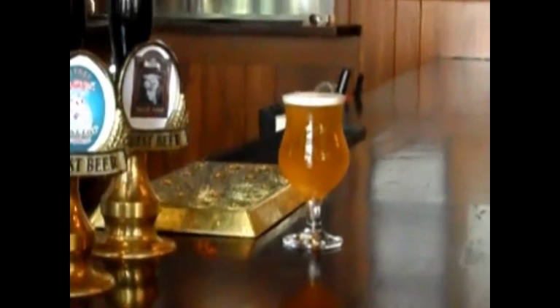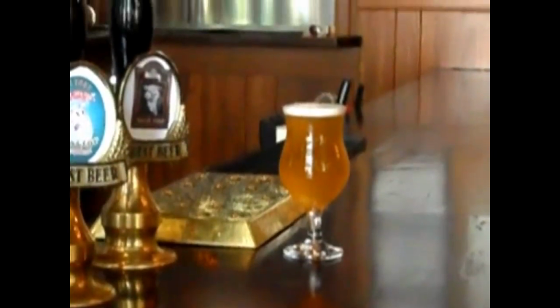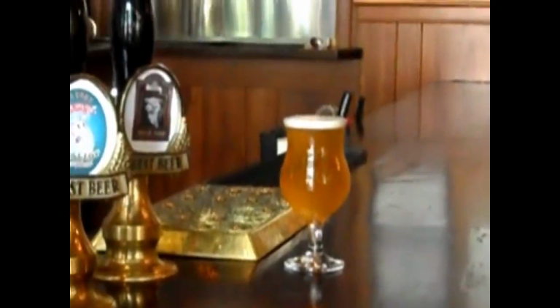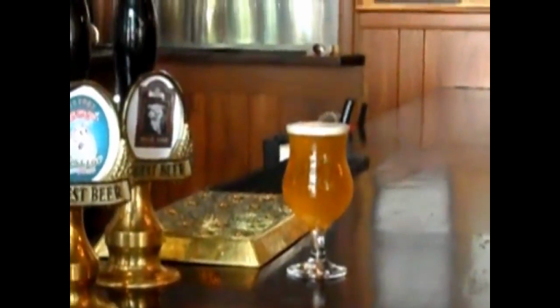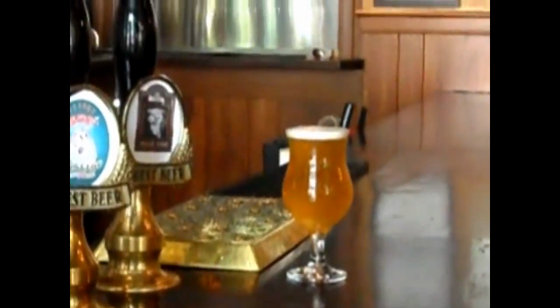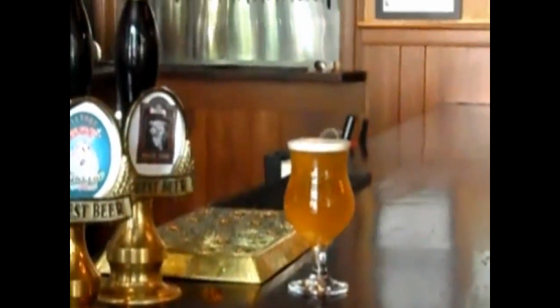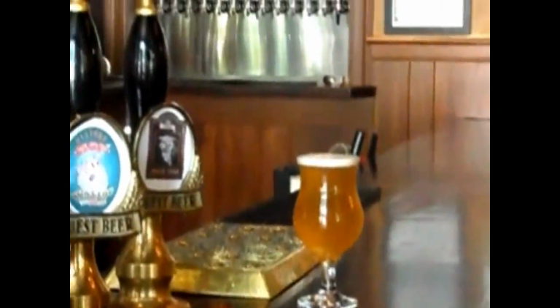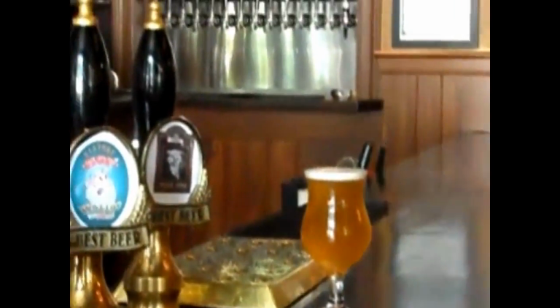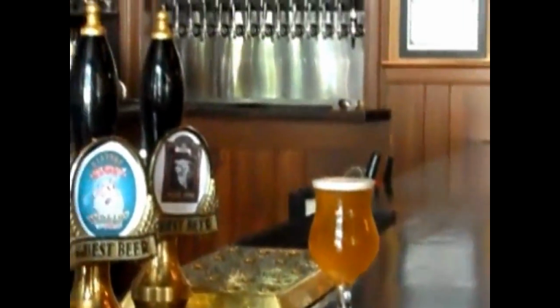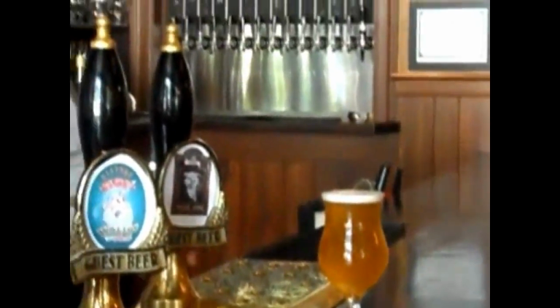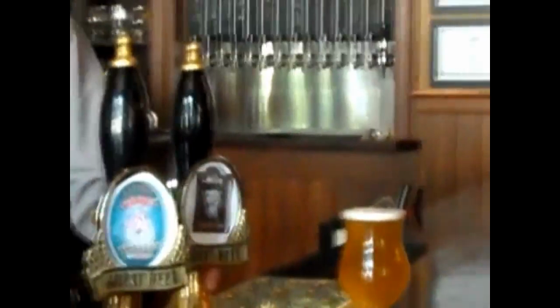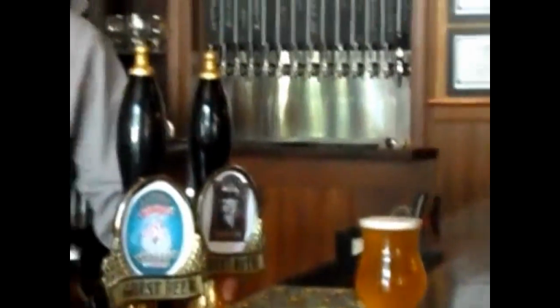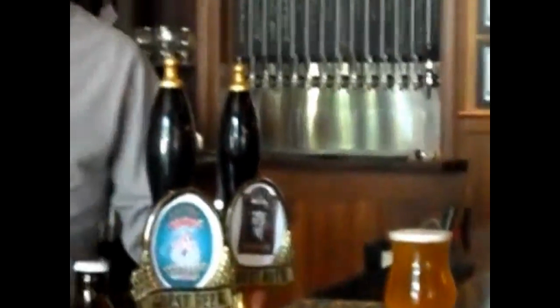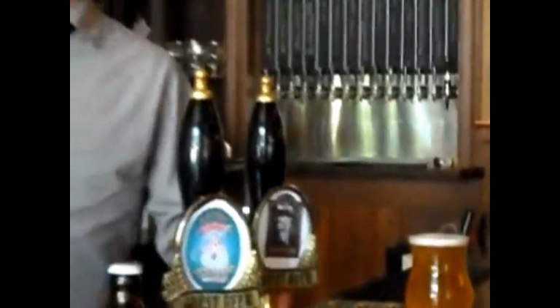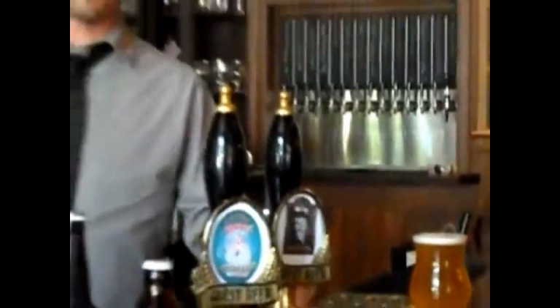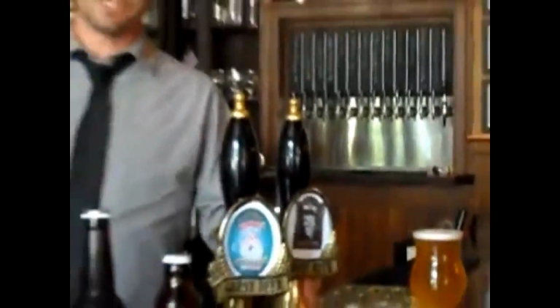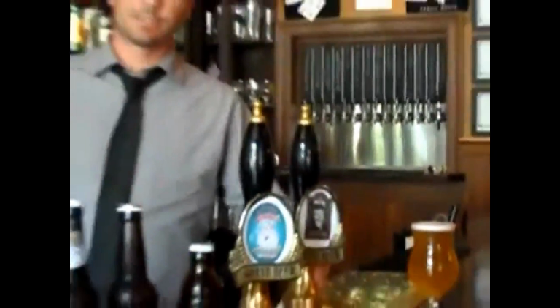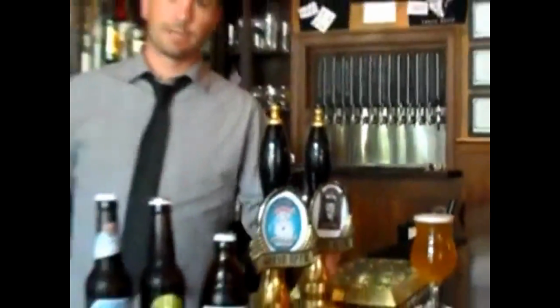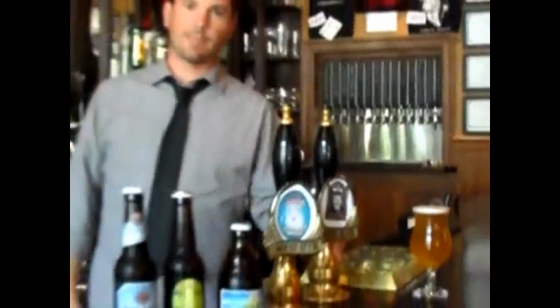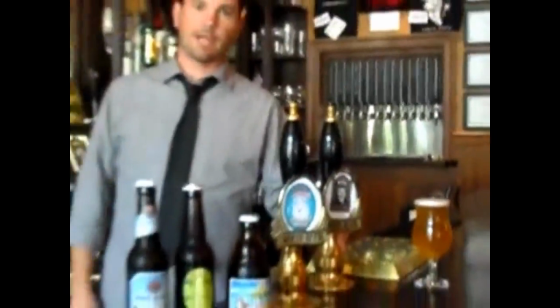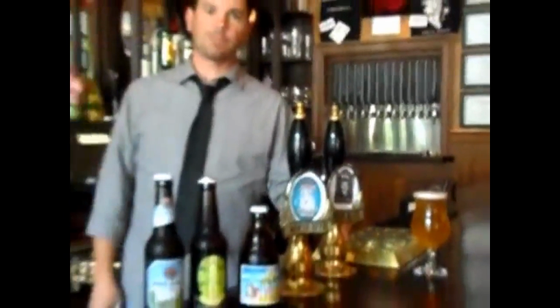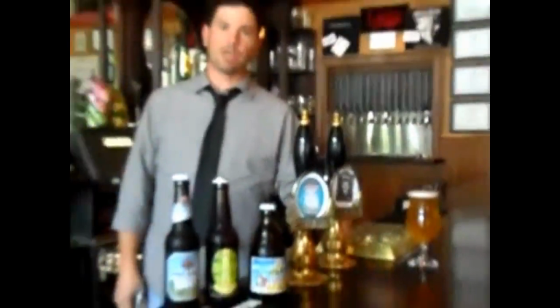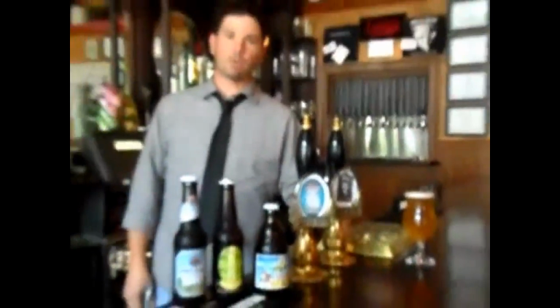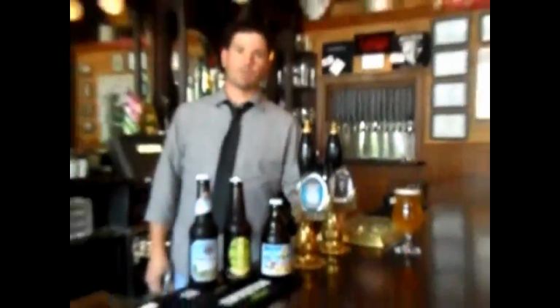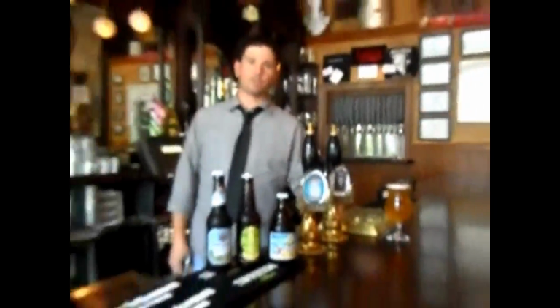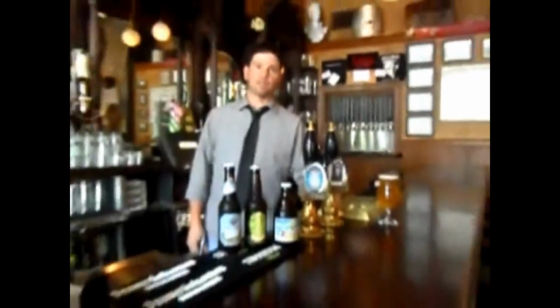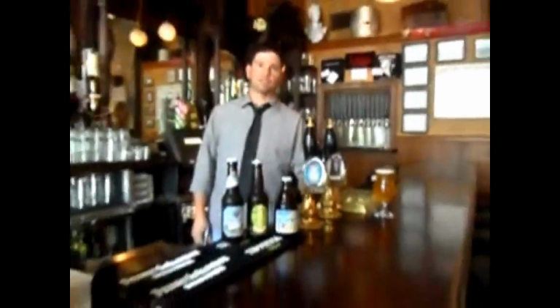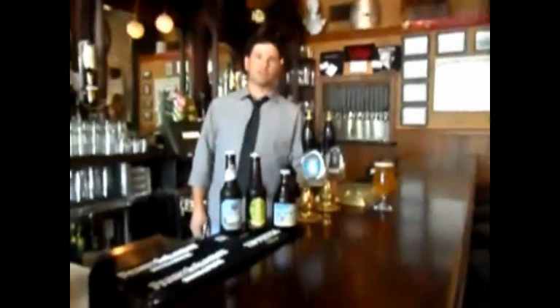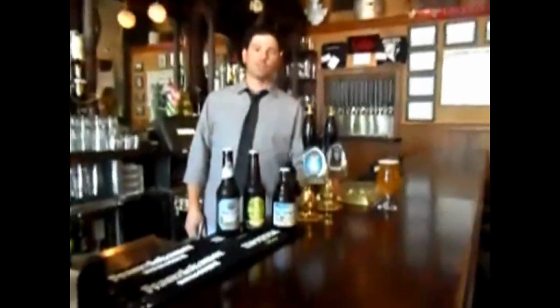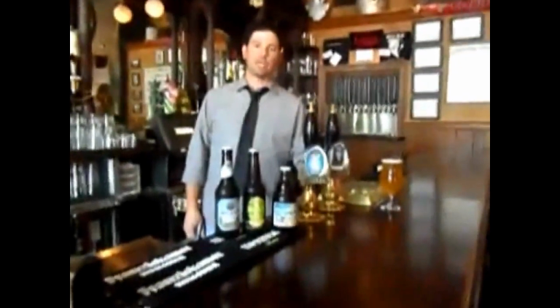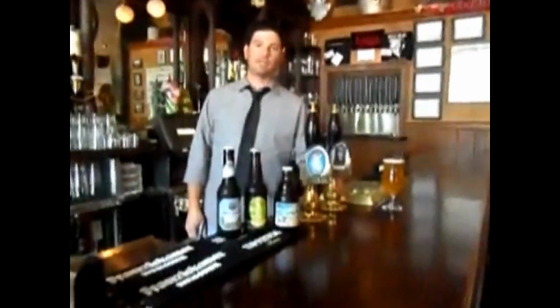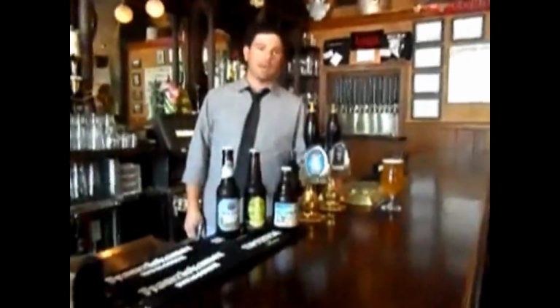Hello everyone. Welcome back to the Bulls Head Beer Voice. My name is Joe, one of the bartenders here at the Bulls Head.